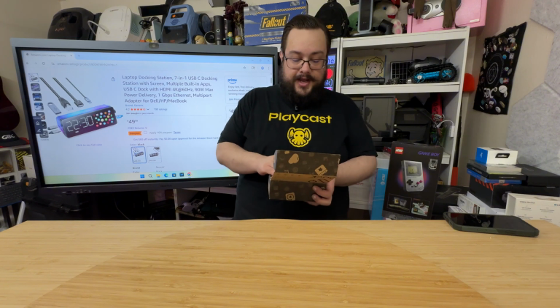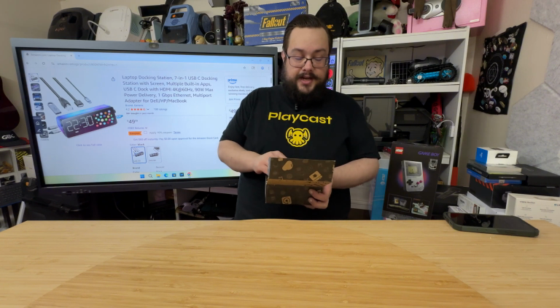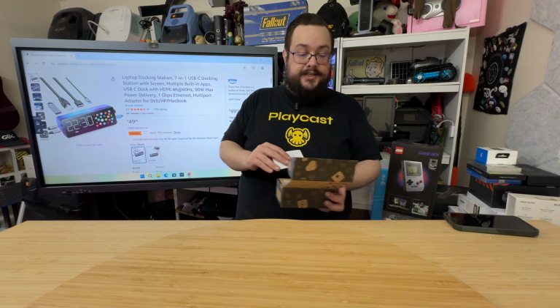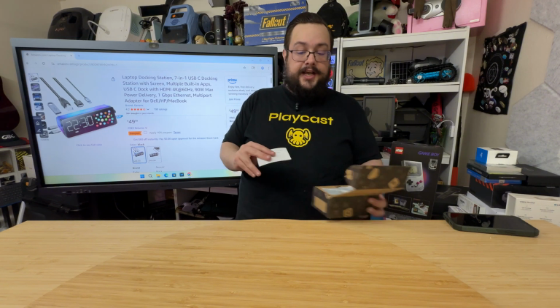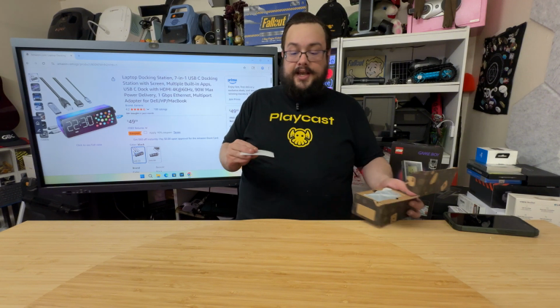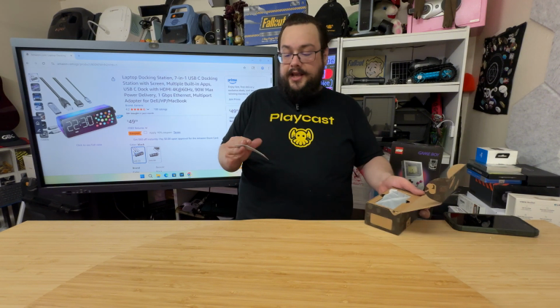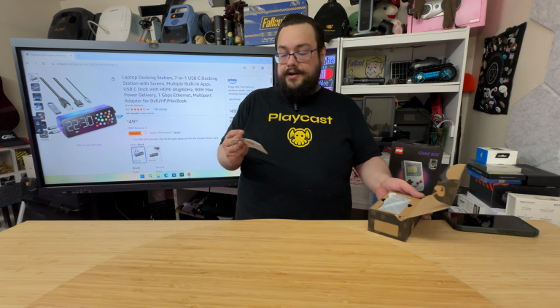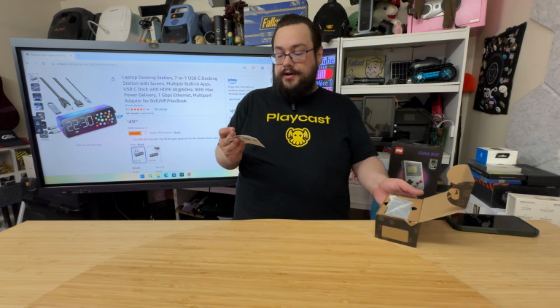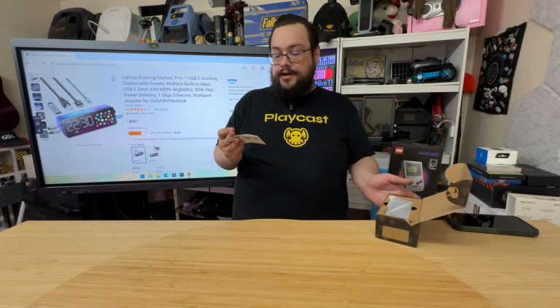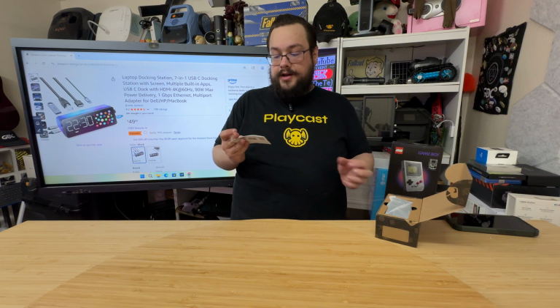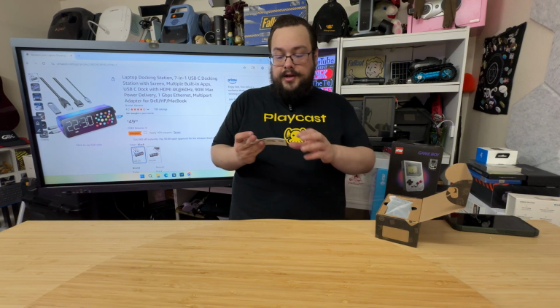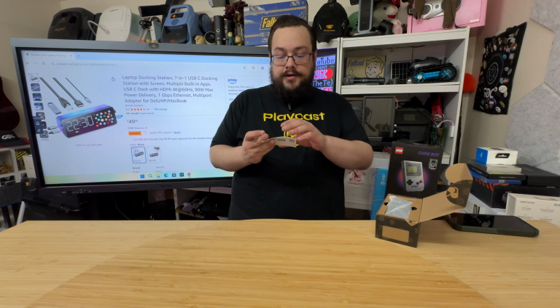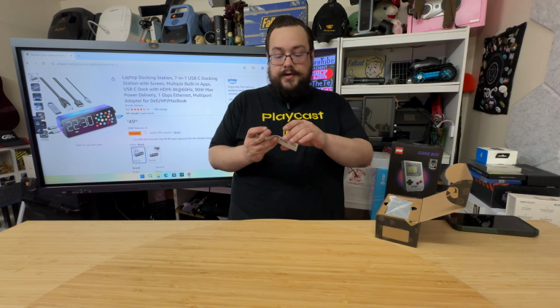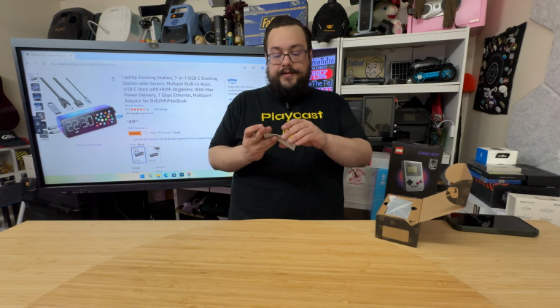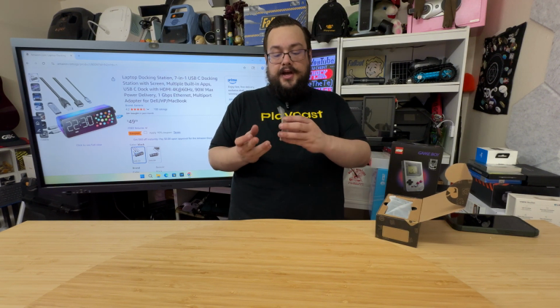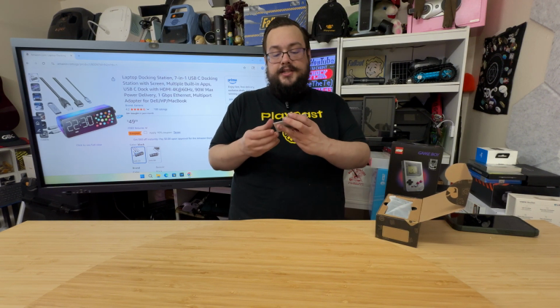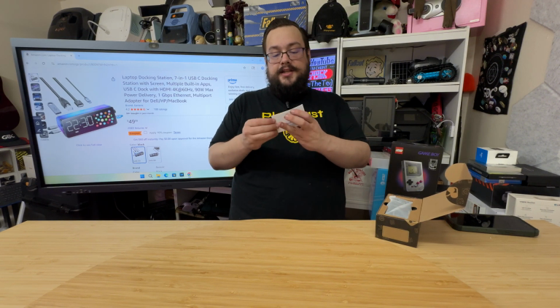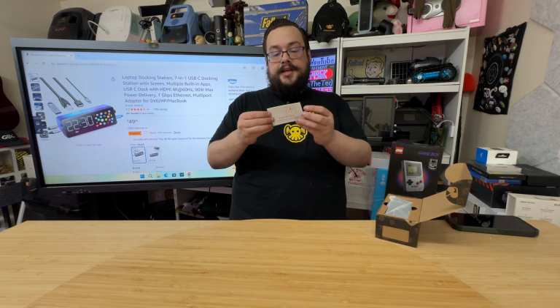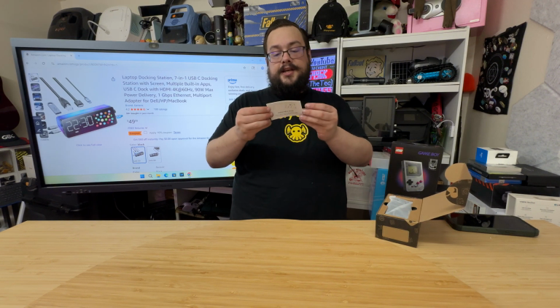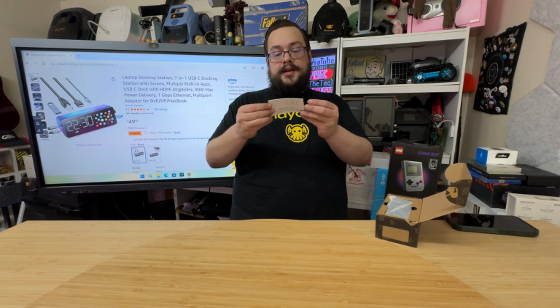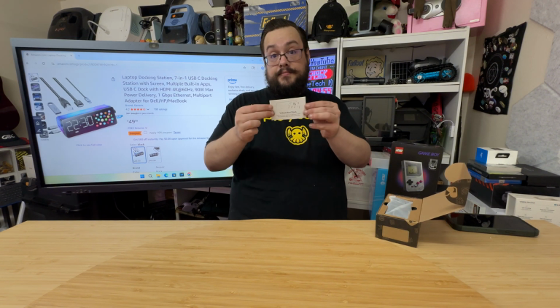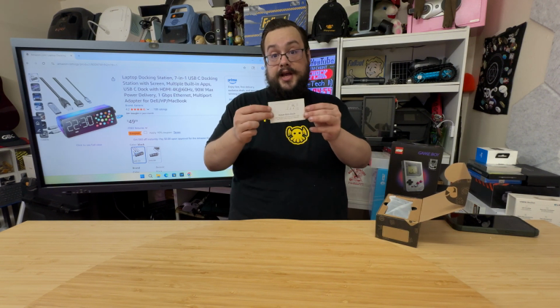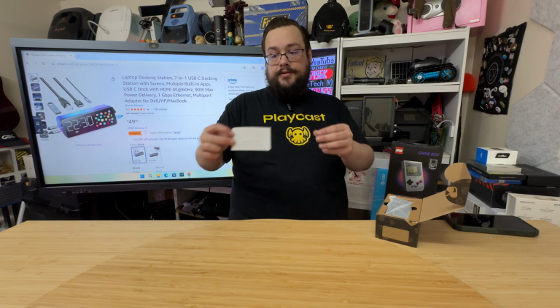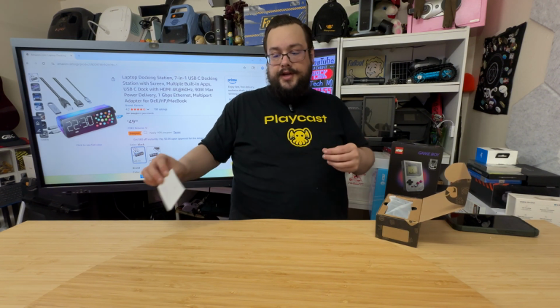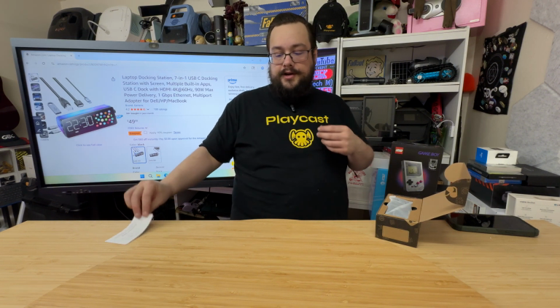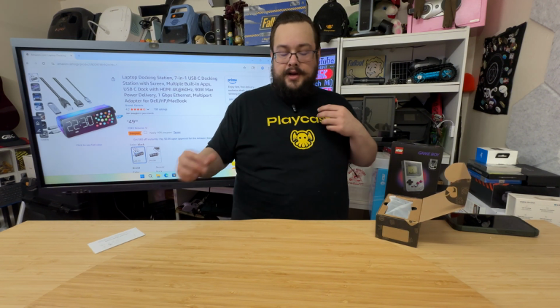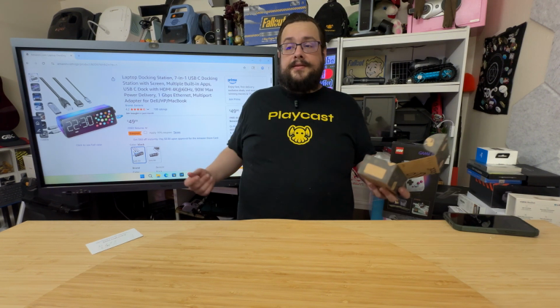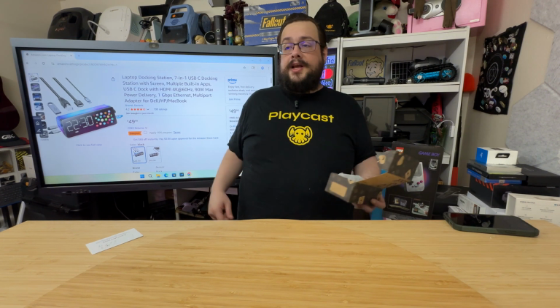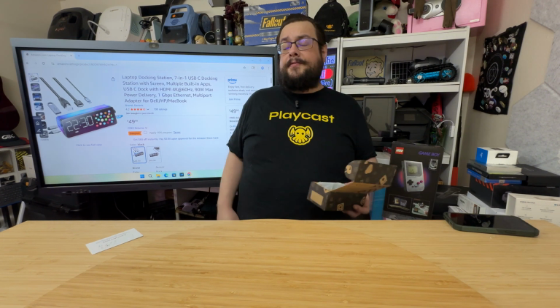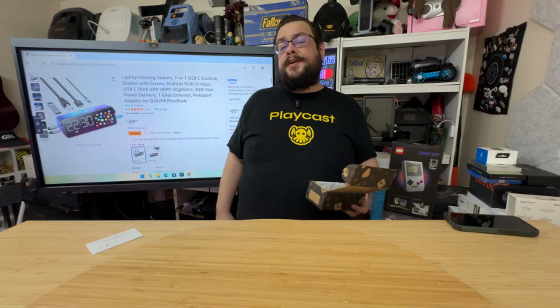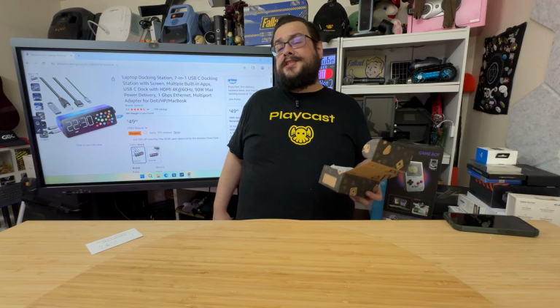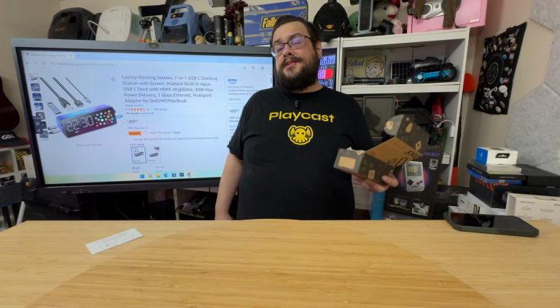So let's go ahead and open it up and take a look. We've got the manual here.